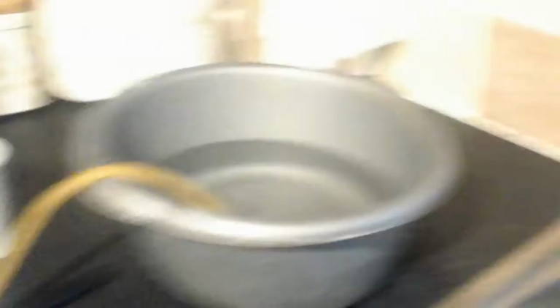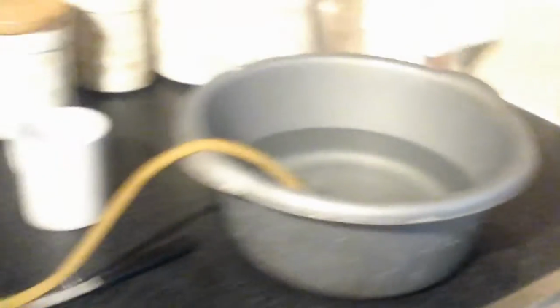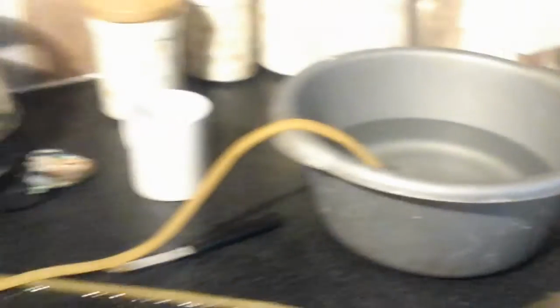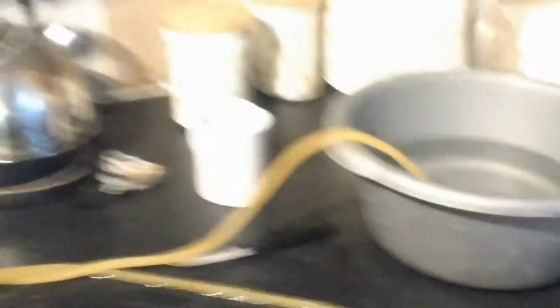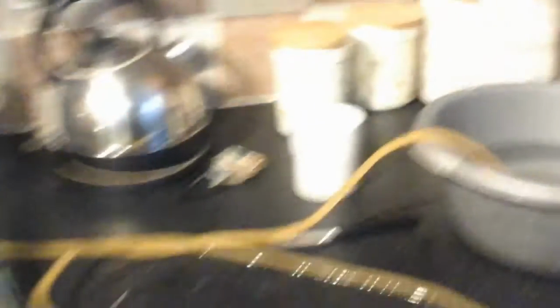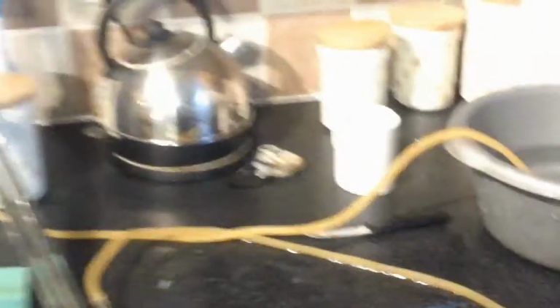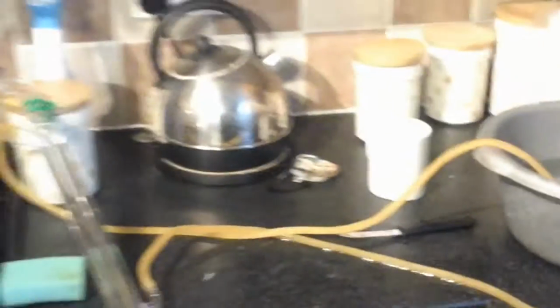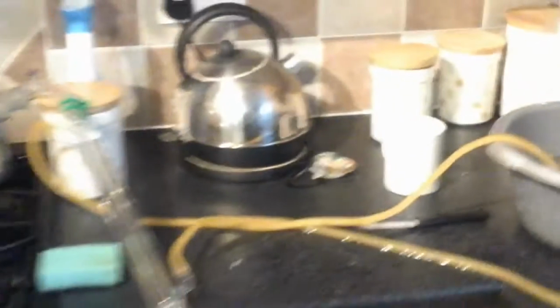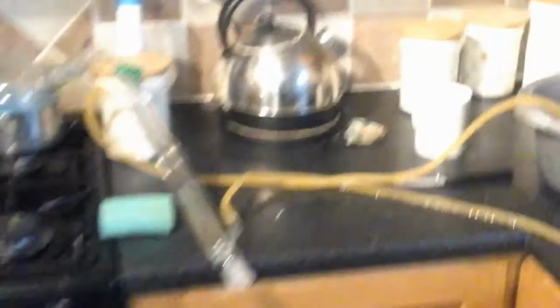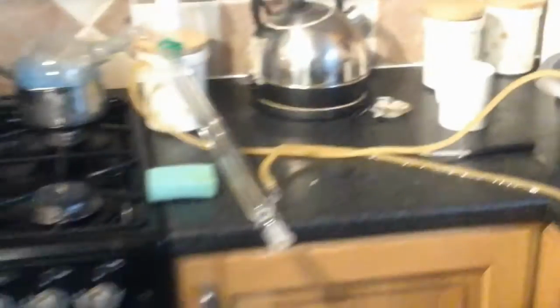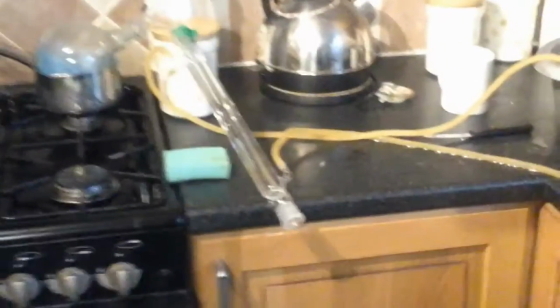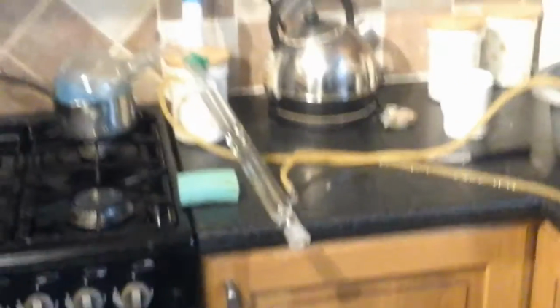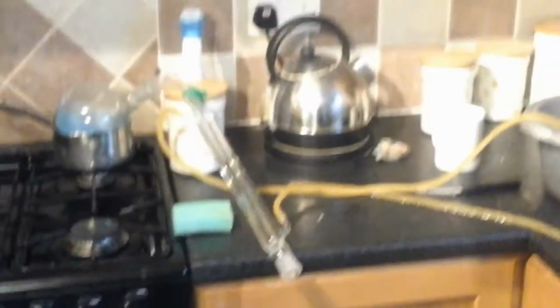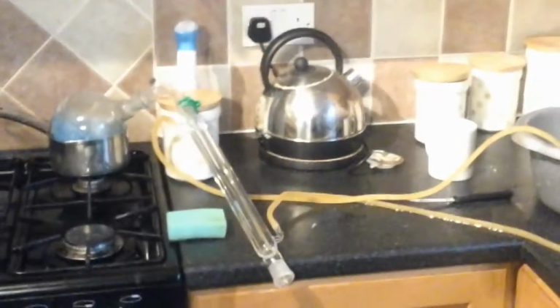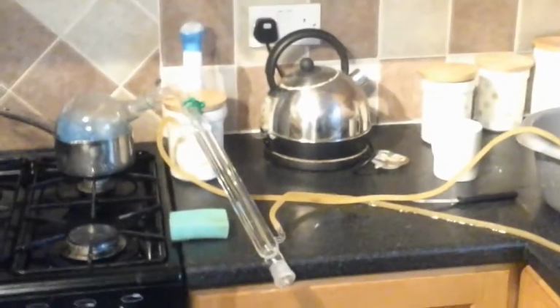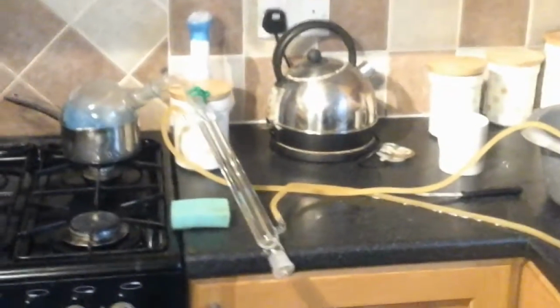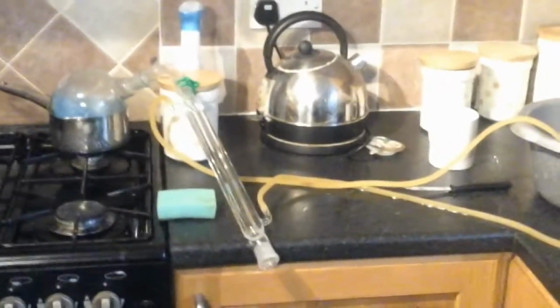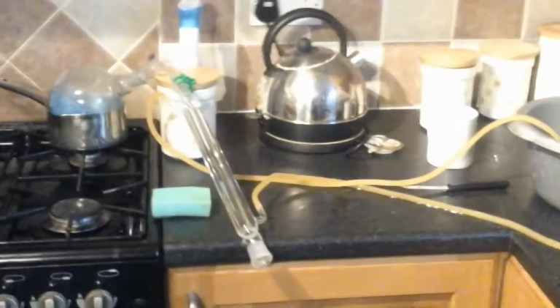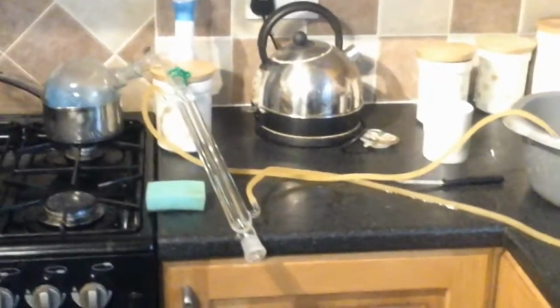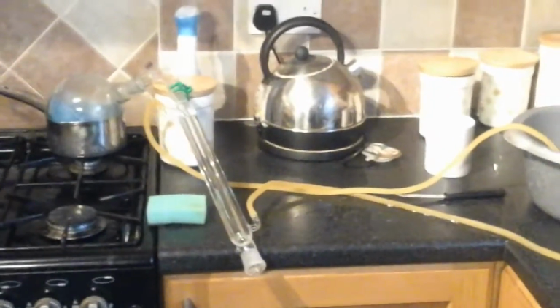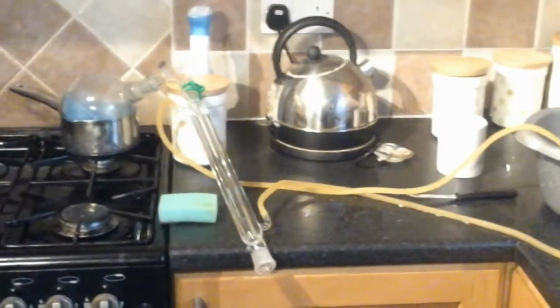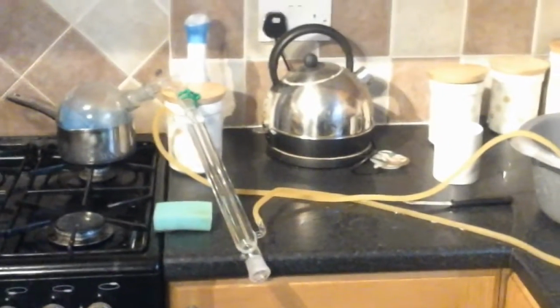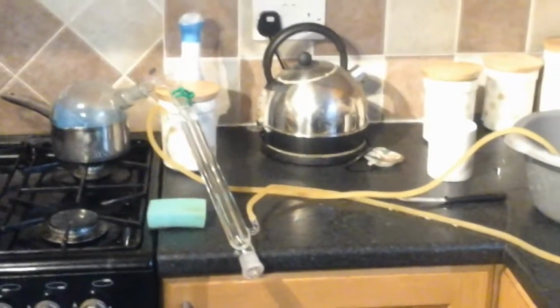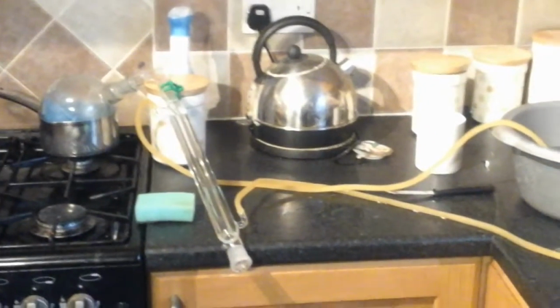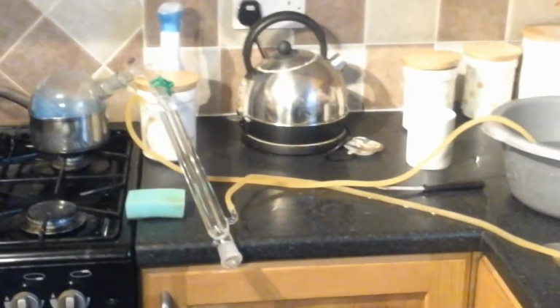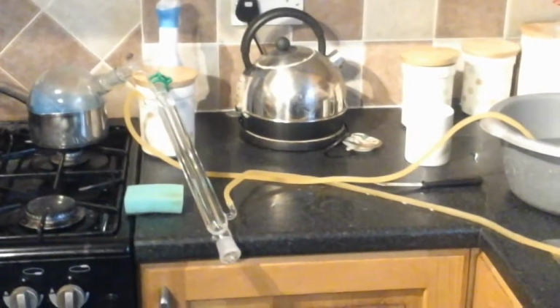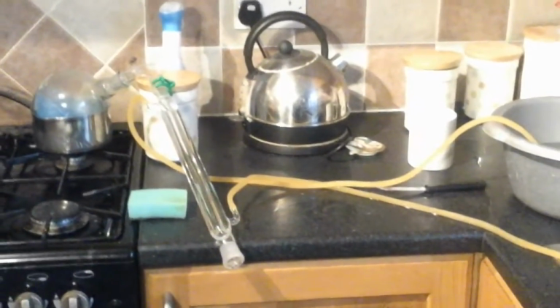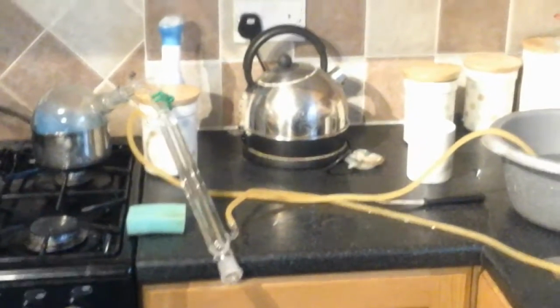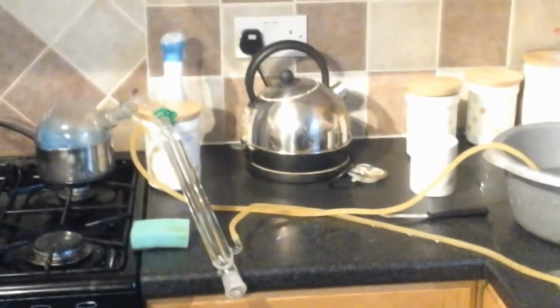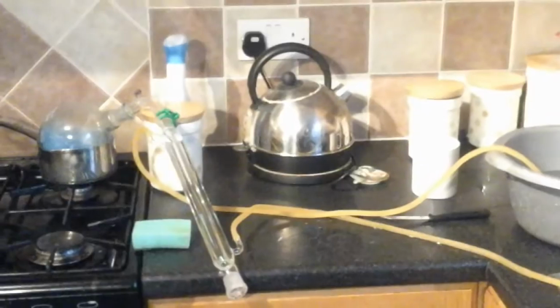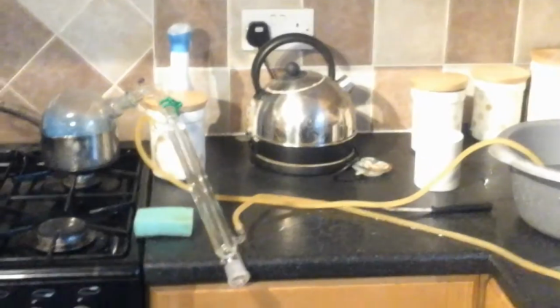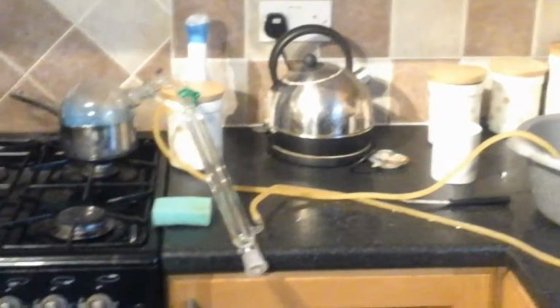So that is how not to do distillation in your kitchen — and I fancy a cuppa.